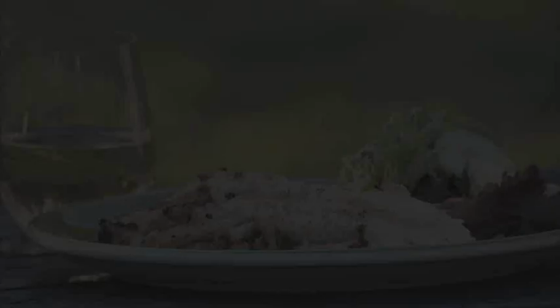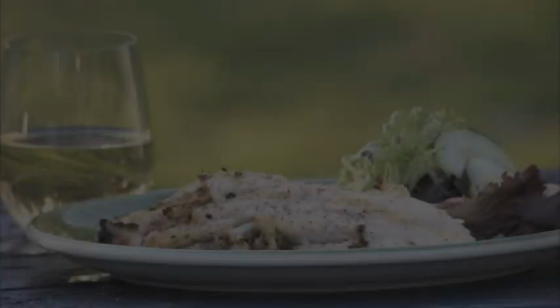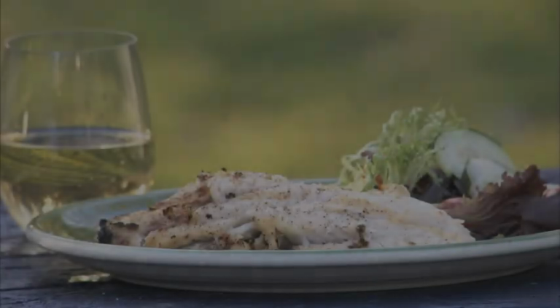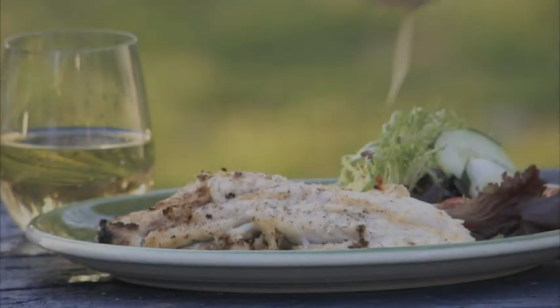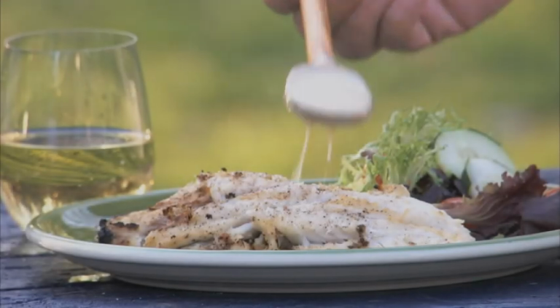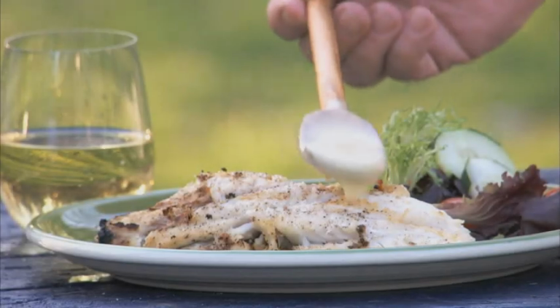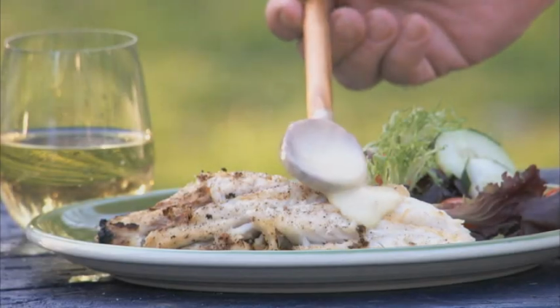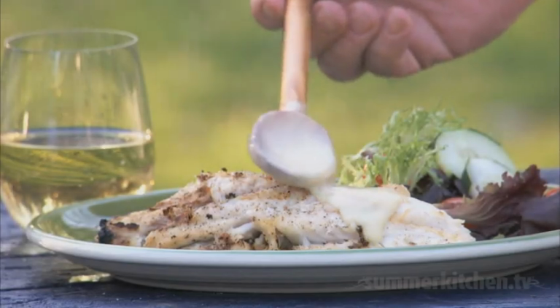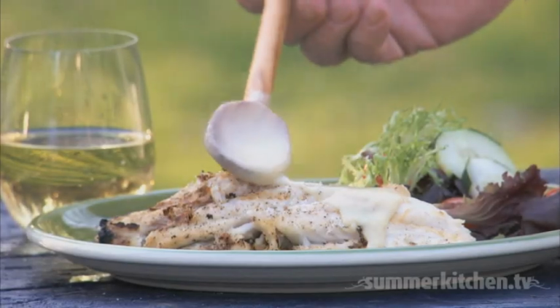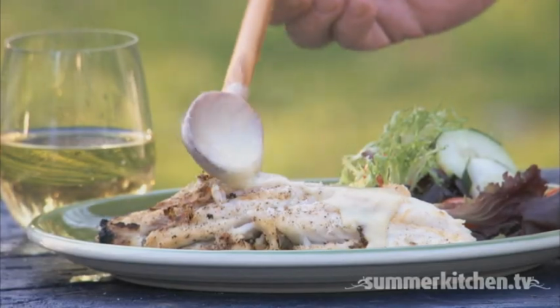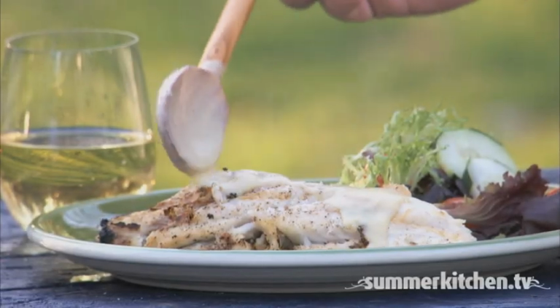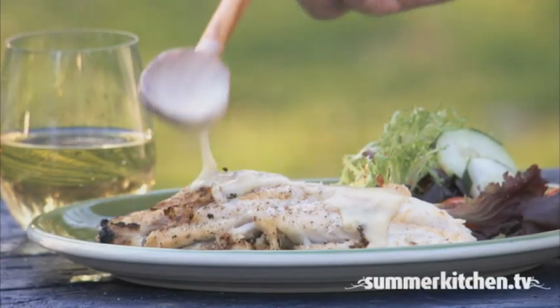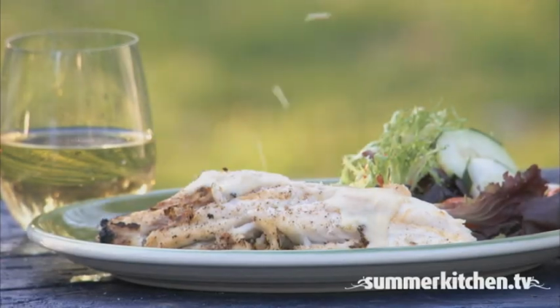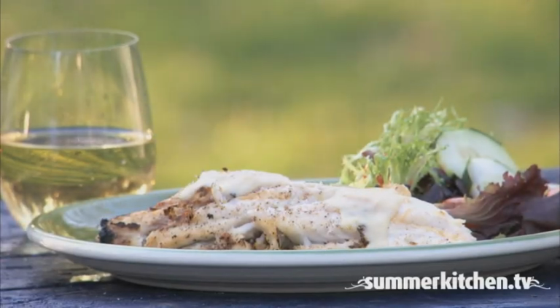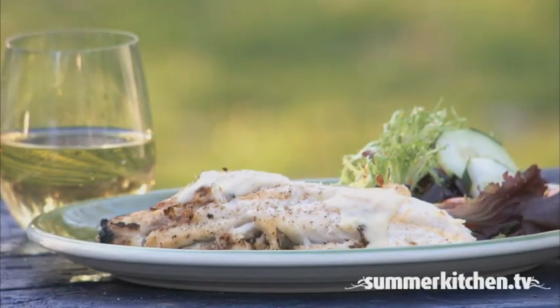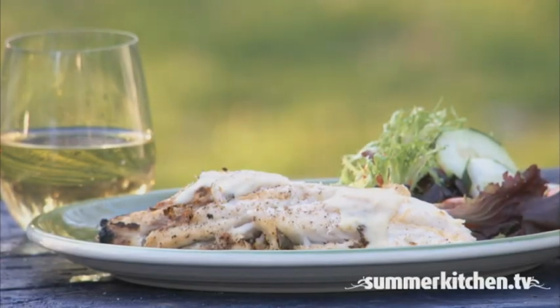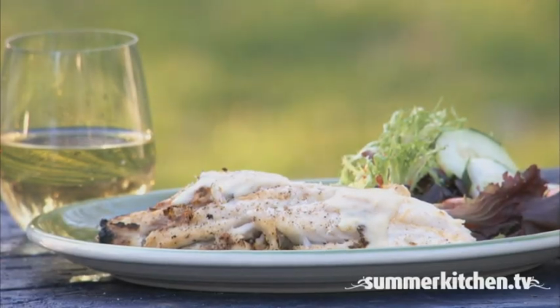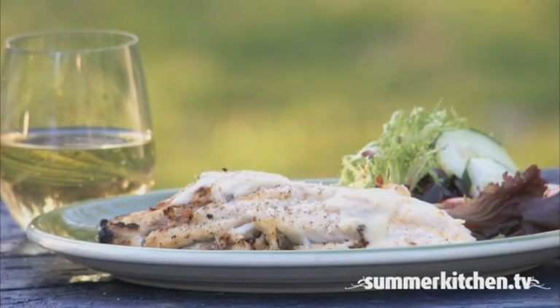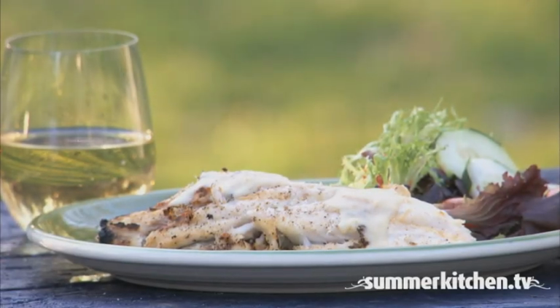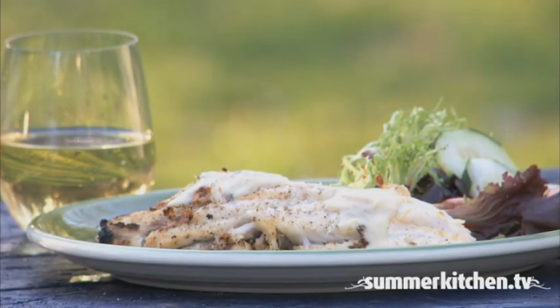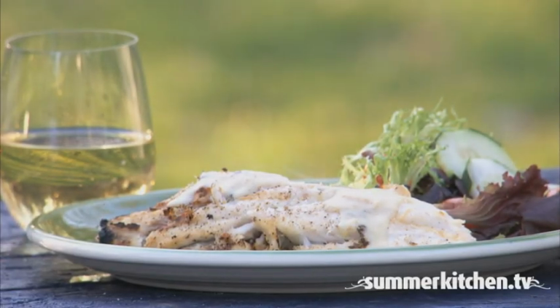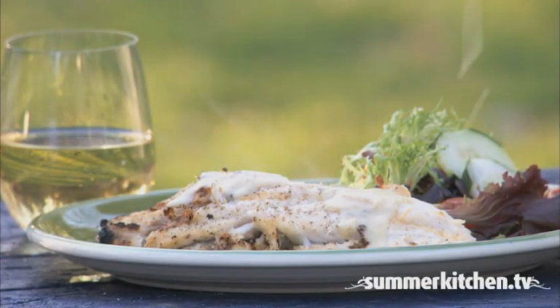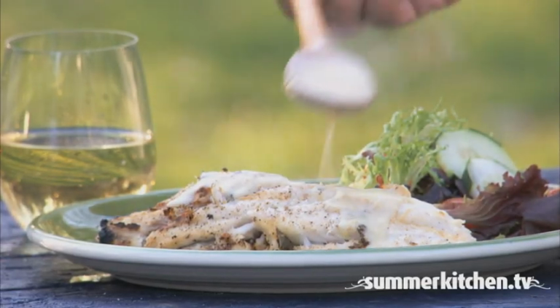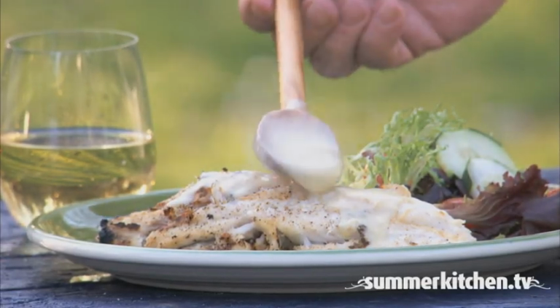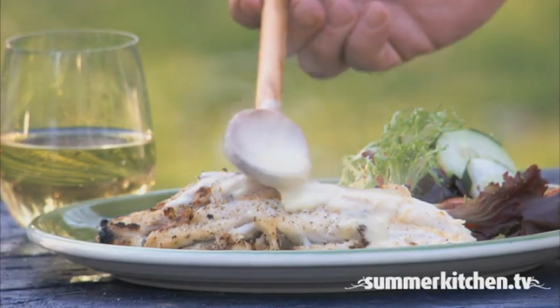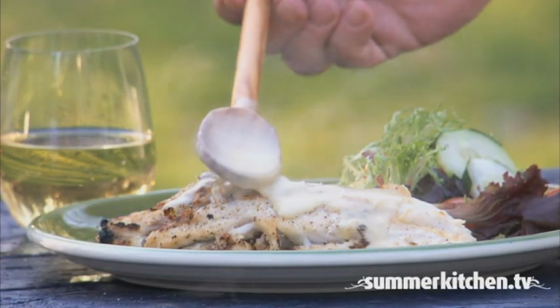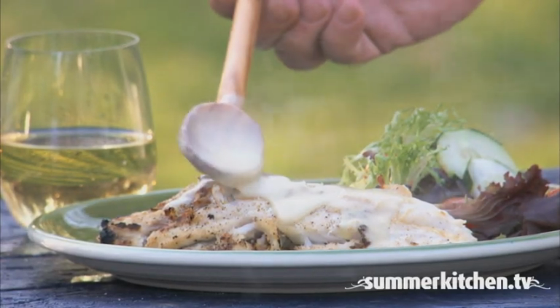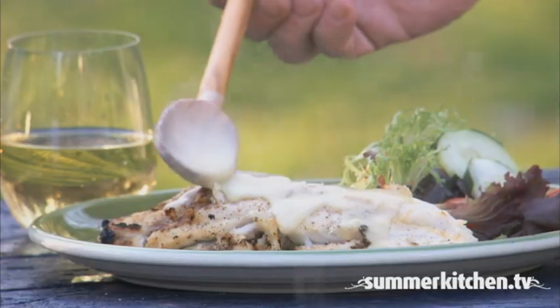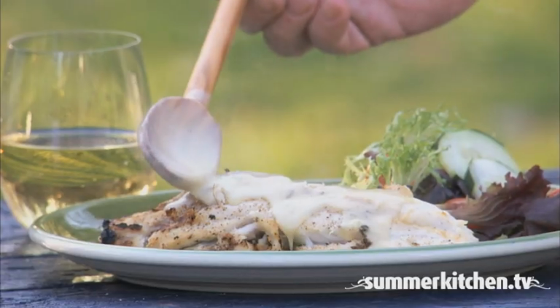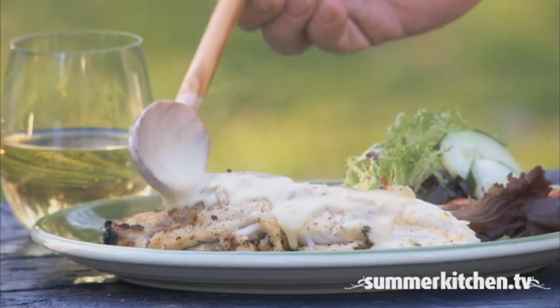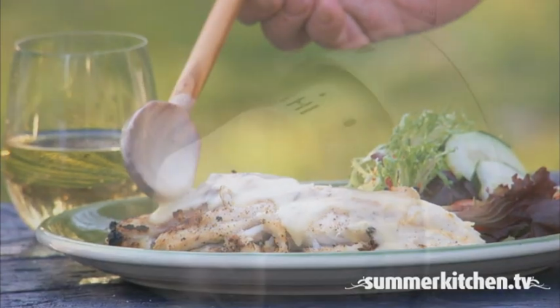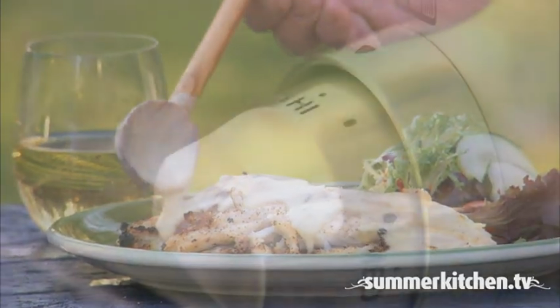Red Snapper is a meaty and moderately oily fish that pairs beautifully with a Dijon mustard sauce.